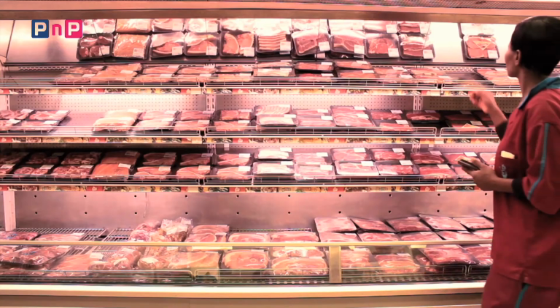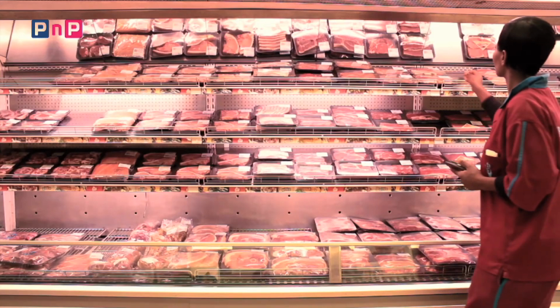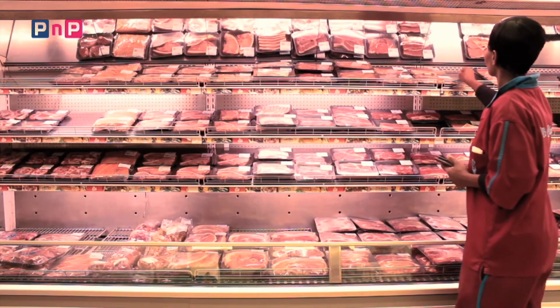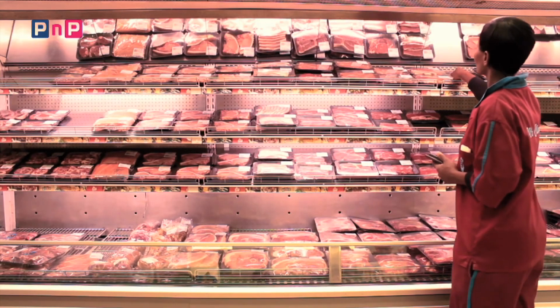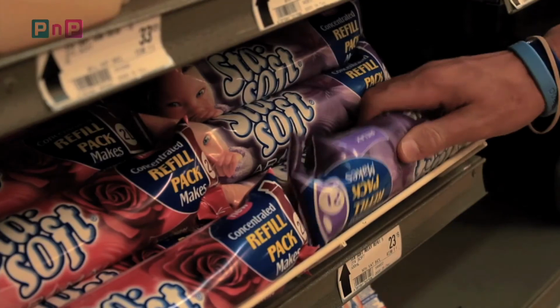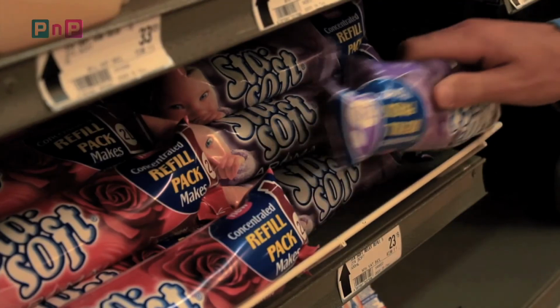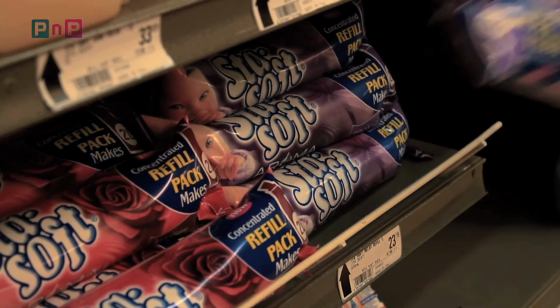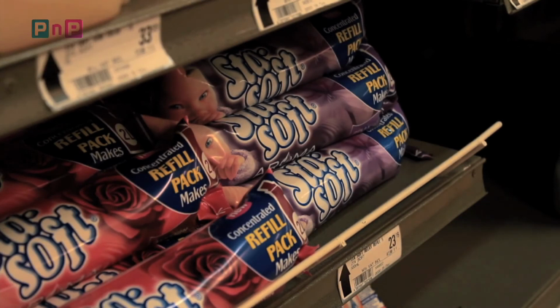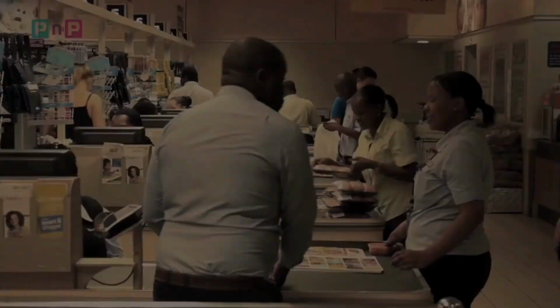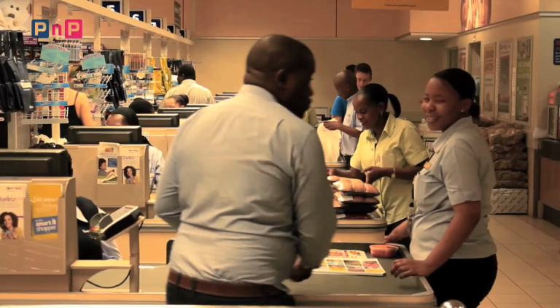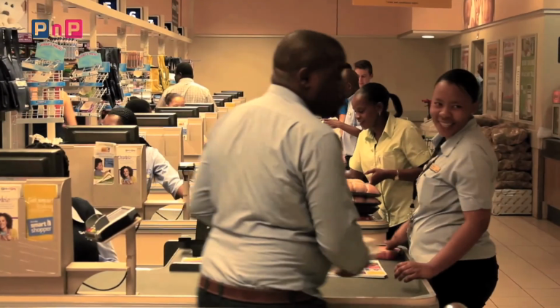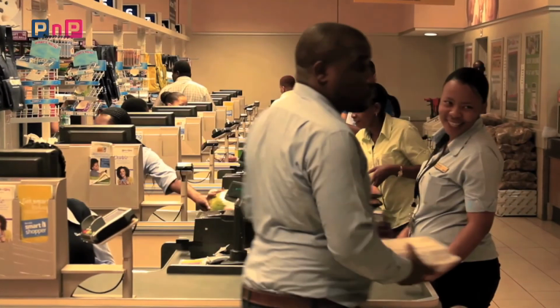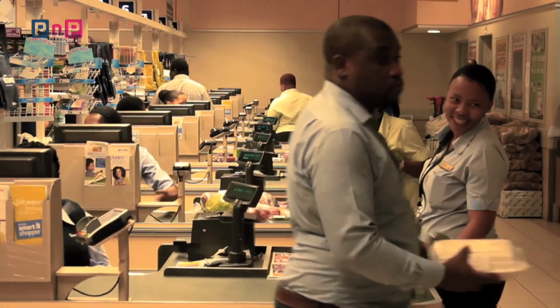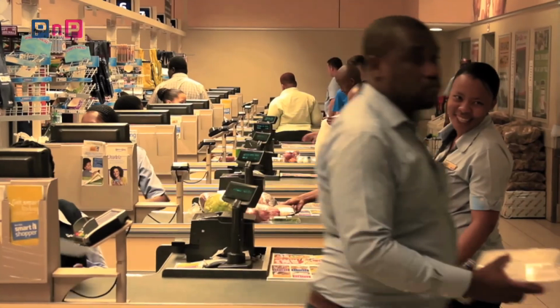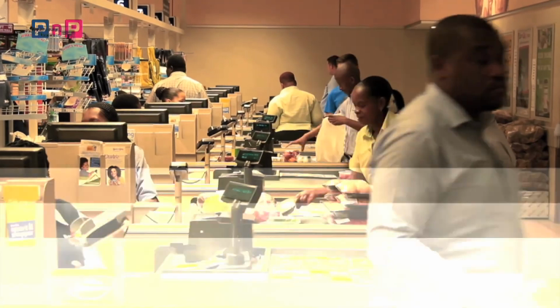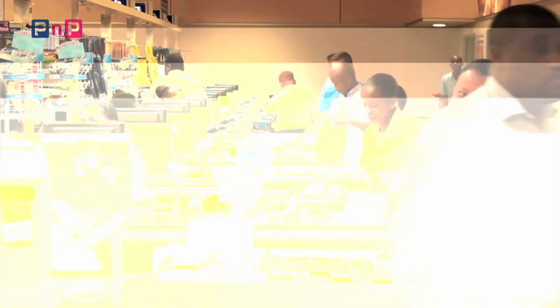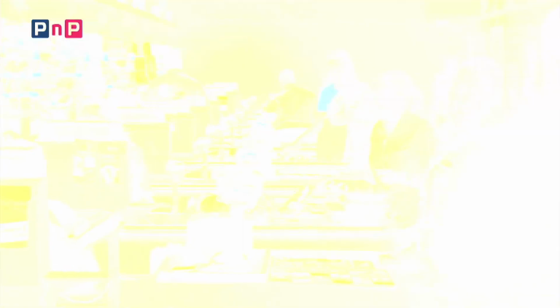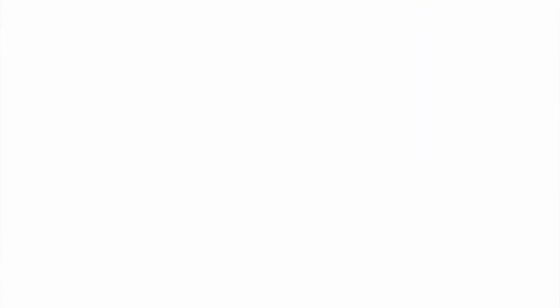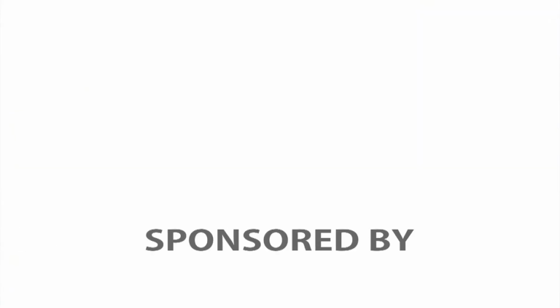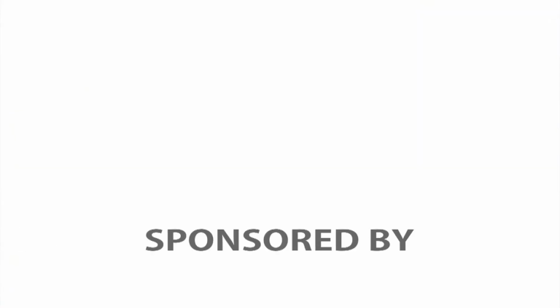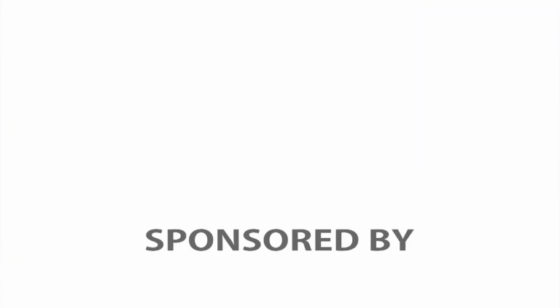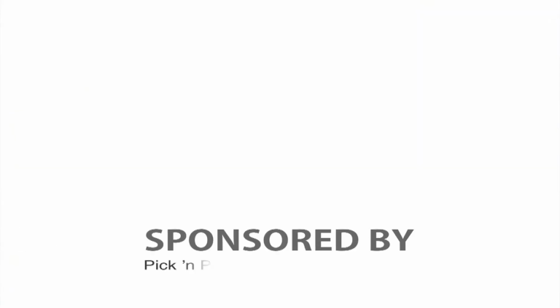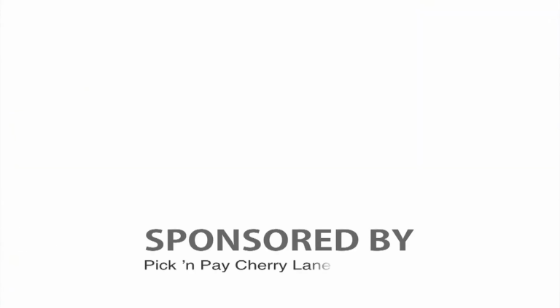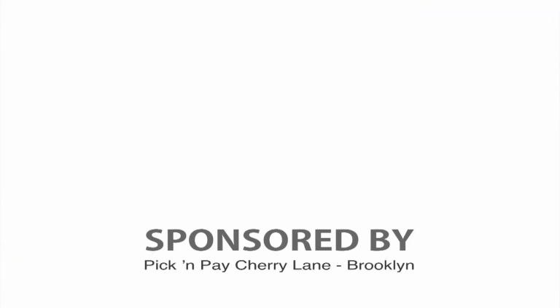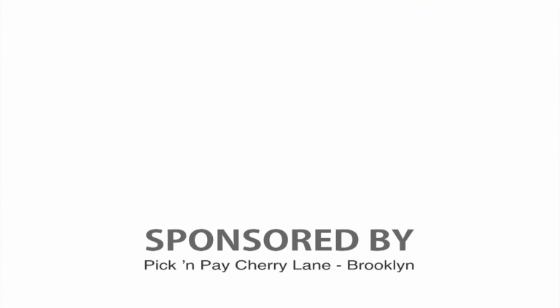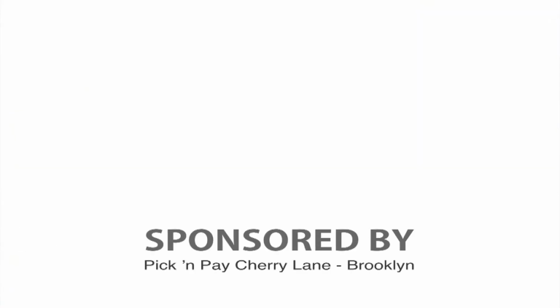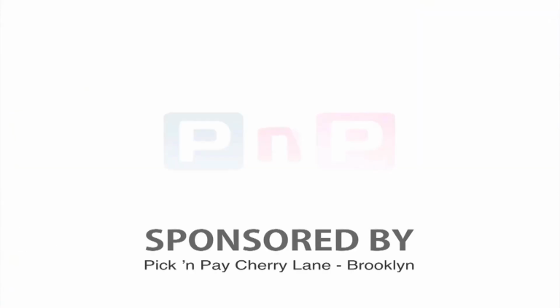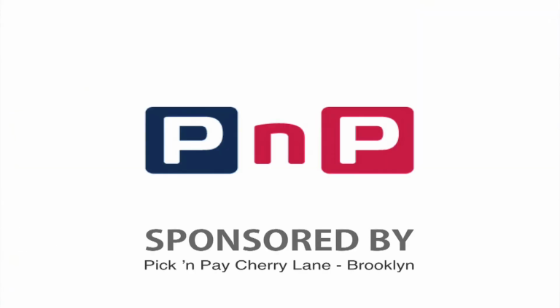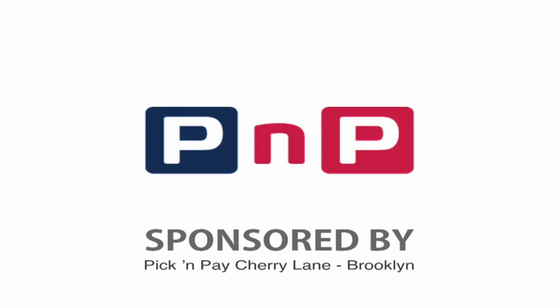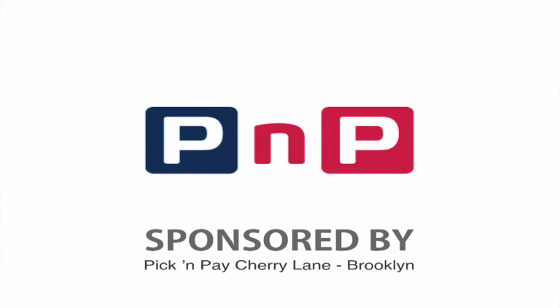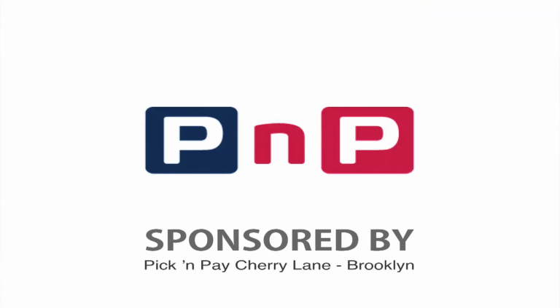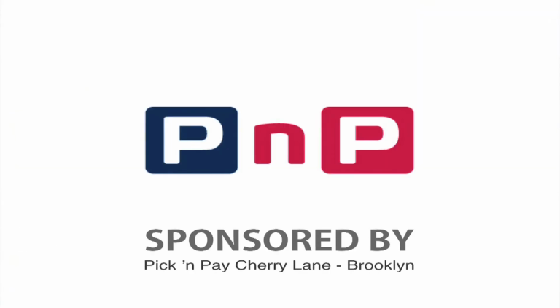For friendly and efficient service for all your shopping and grocery needs, visit us at Pick and Pay Cherry Lane.